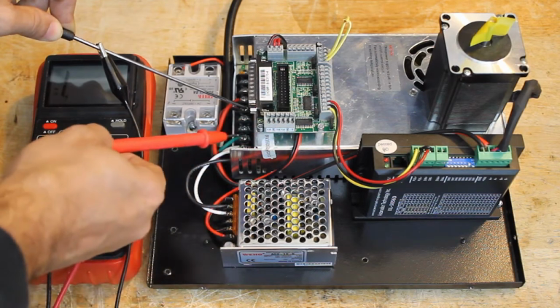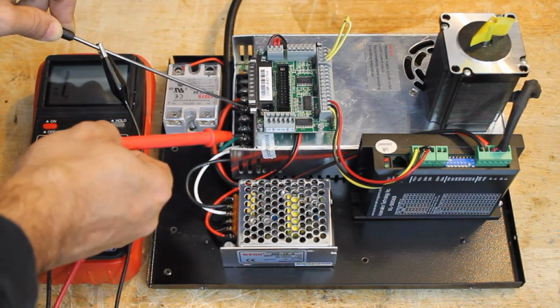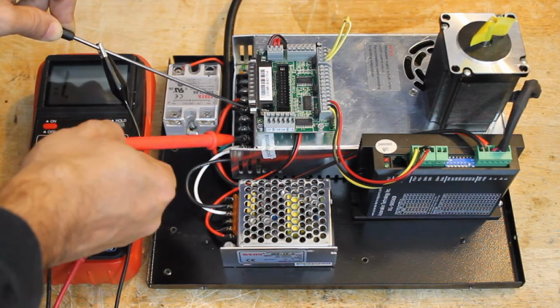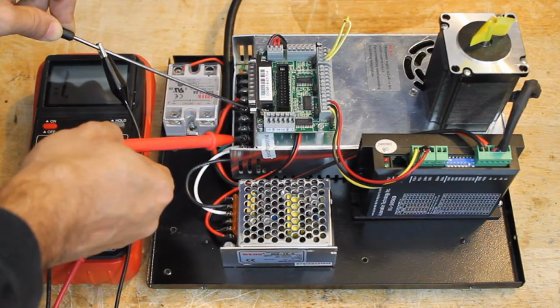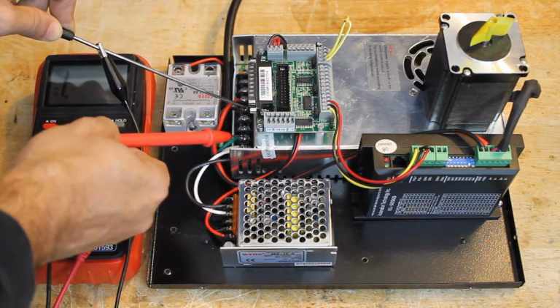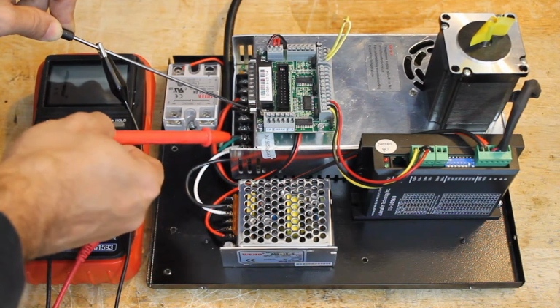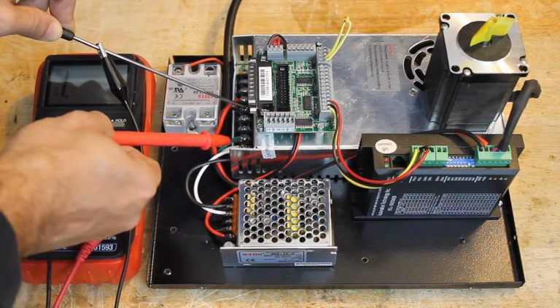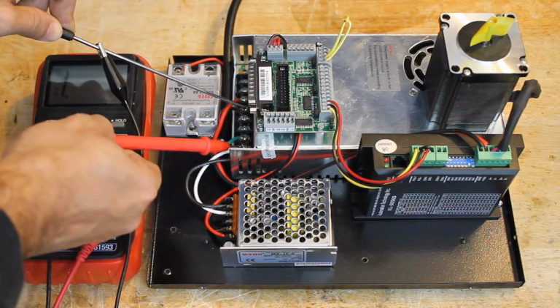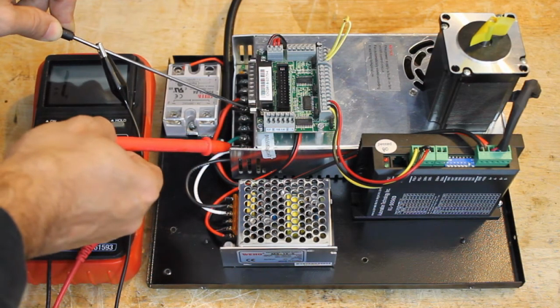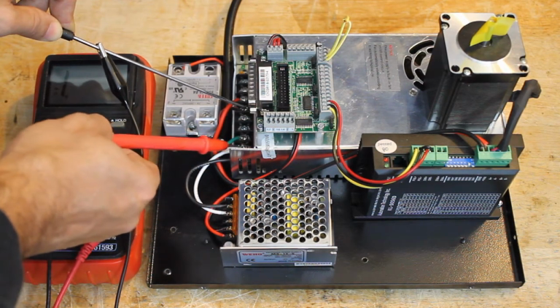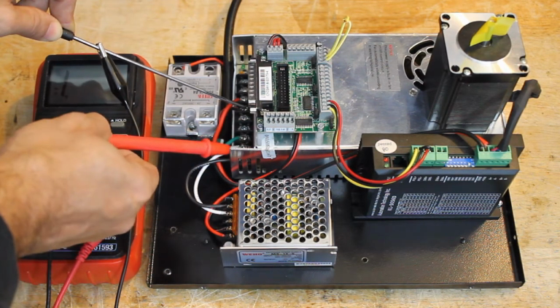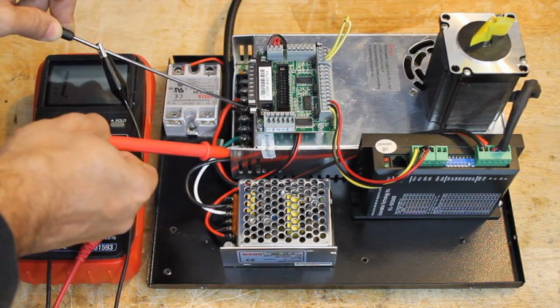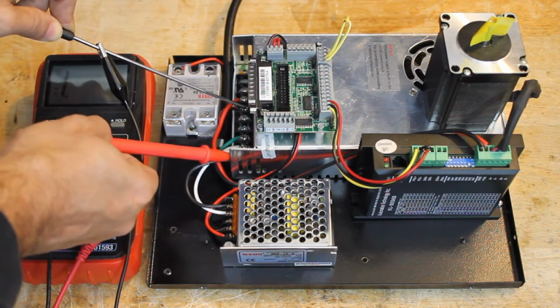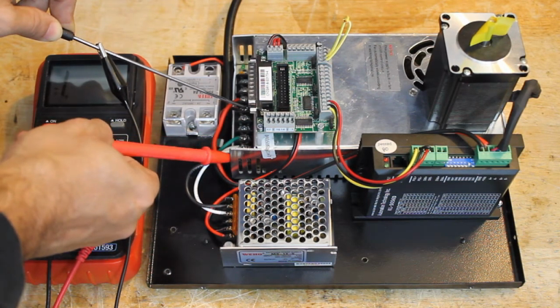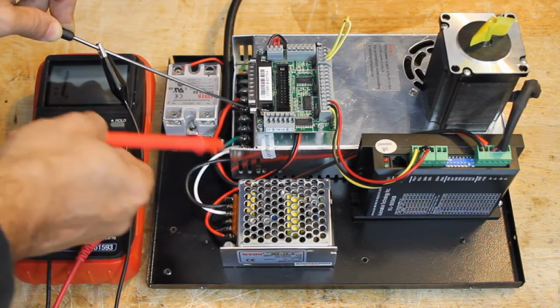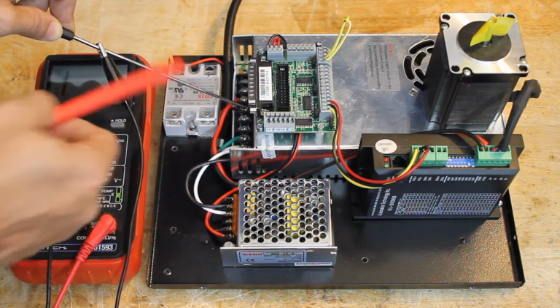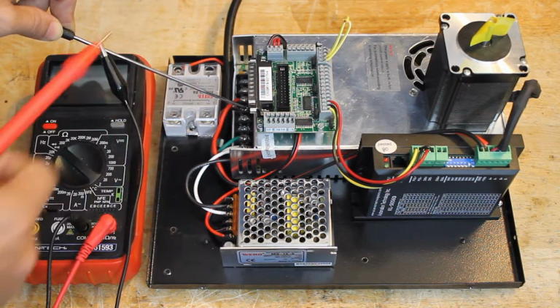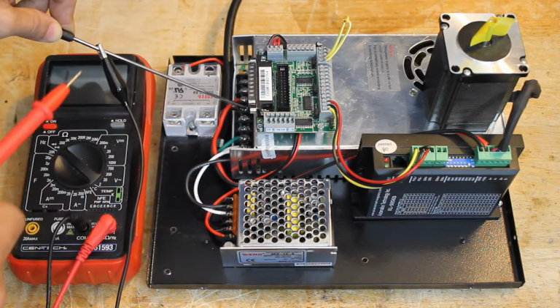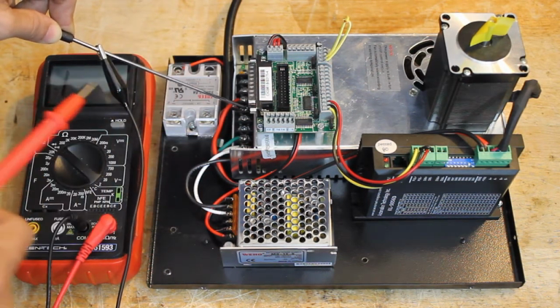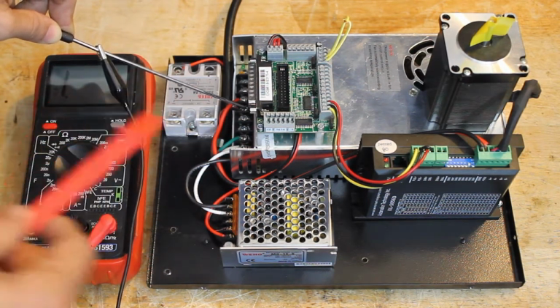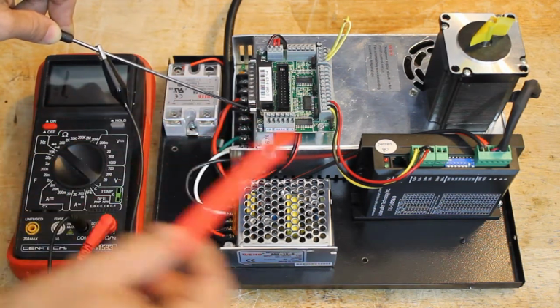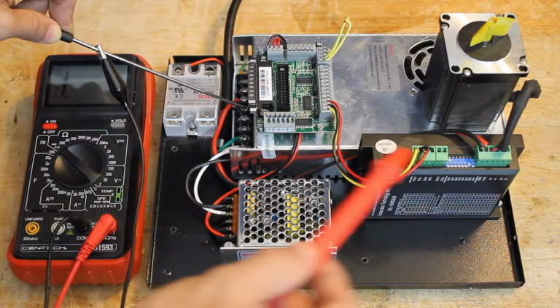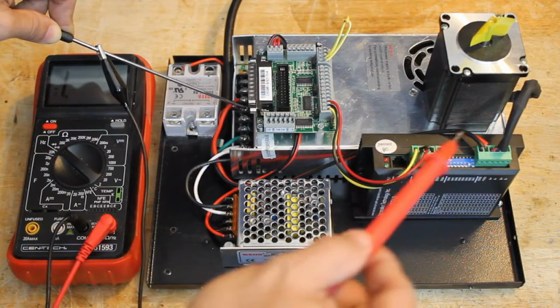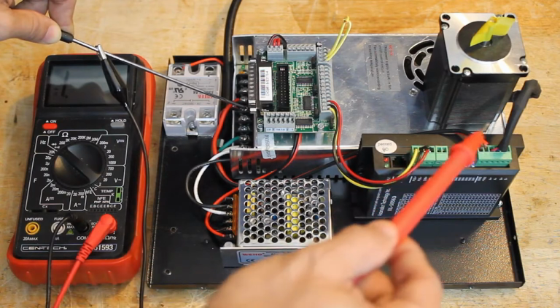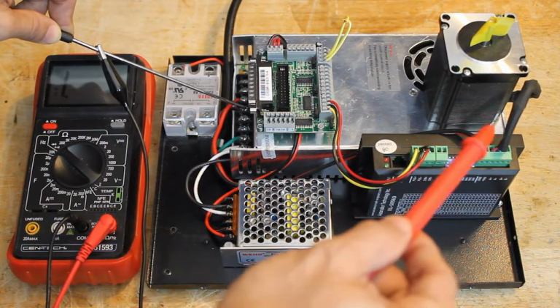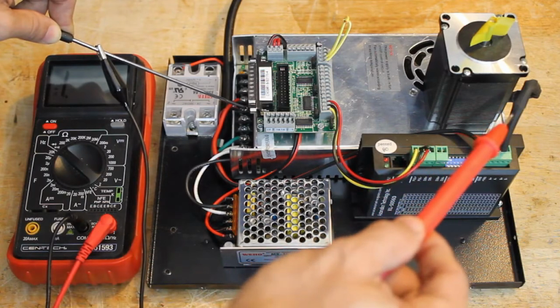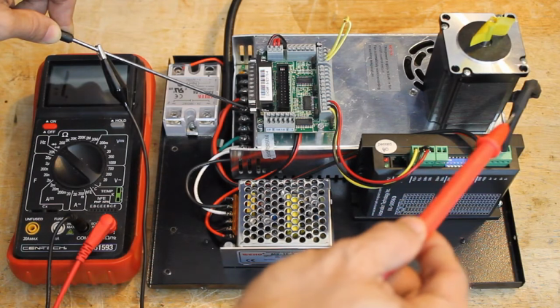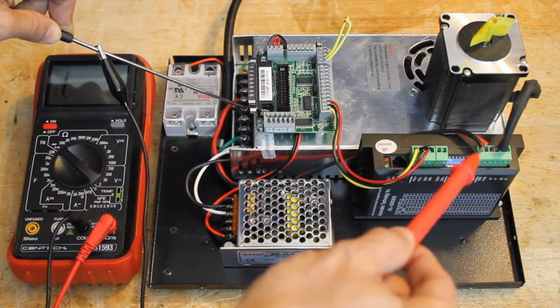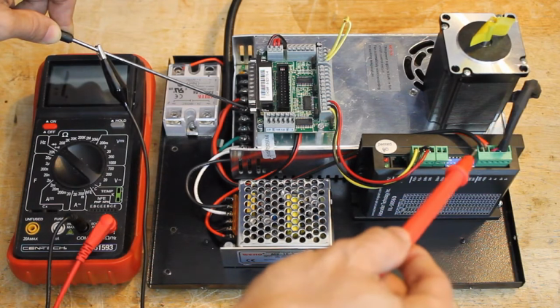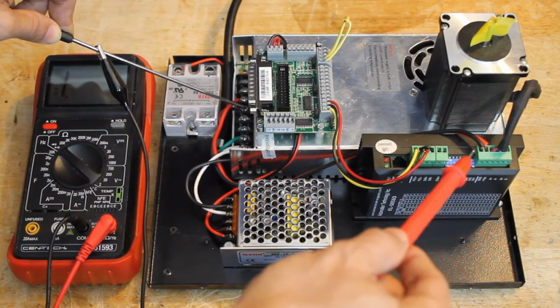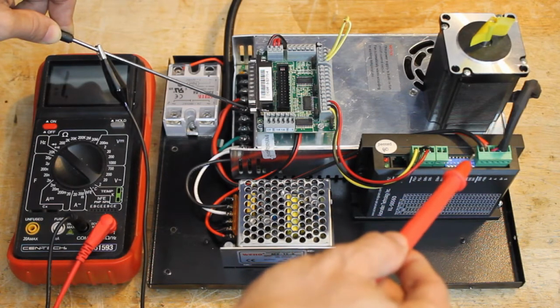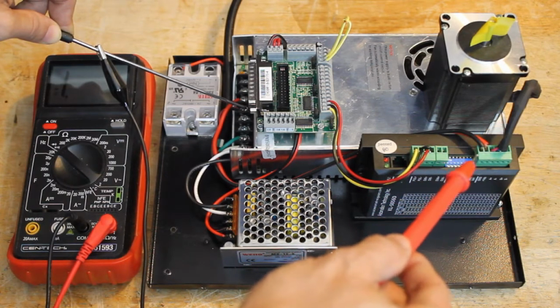There is only continuity between the negative of the main power supply and the negative of the driver.